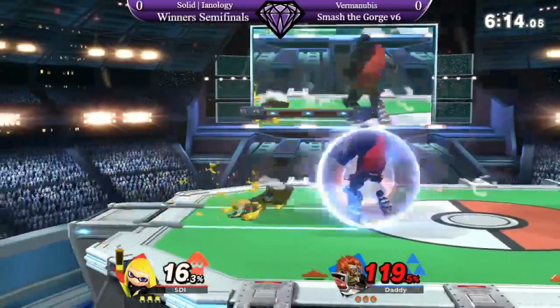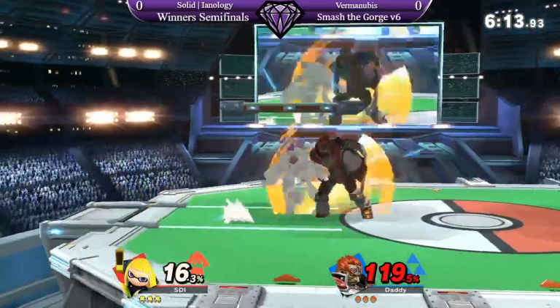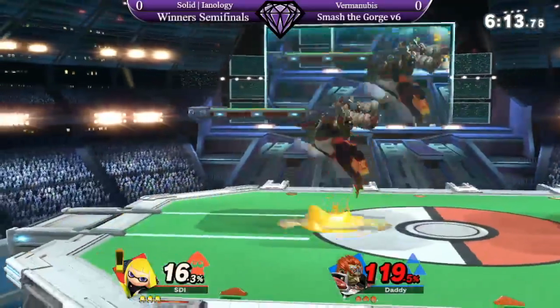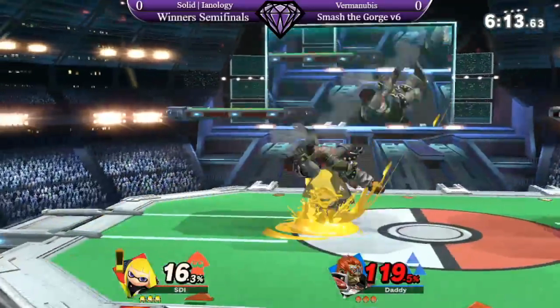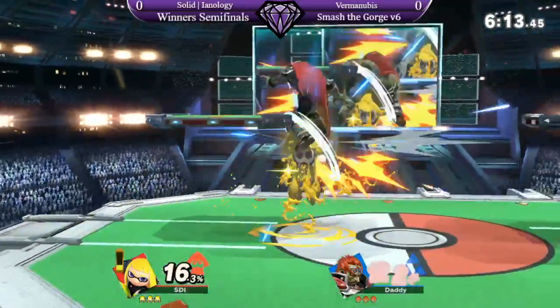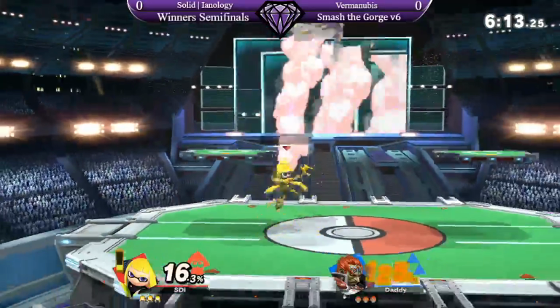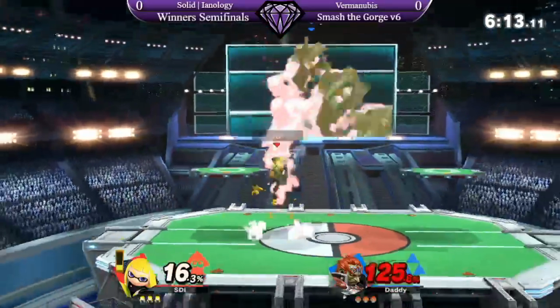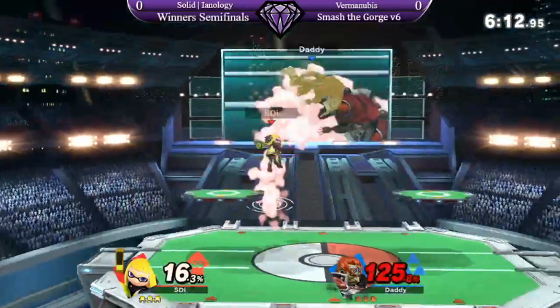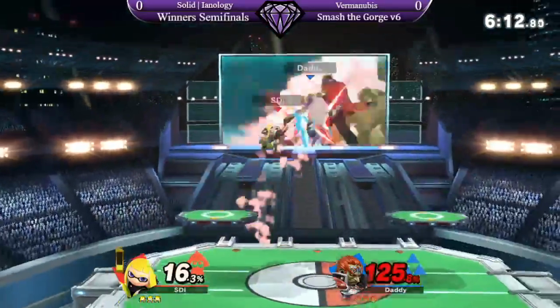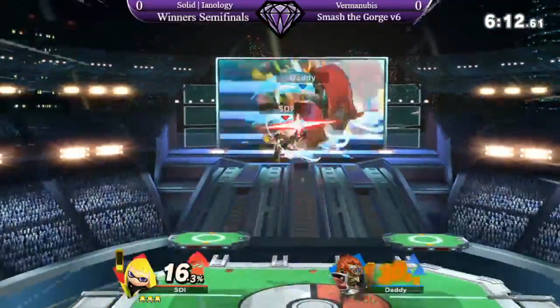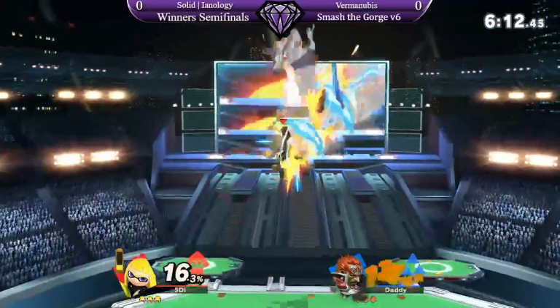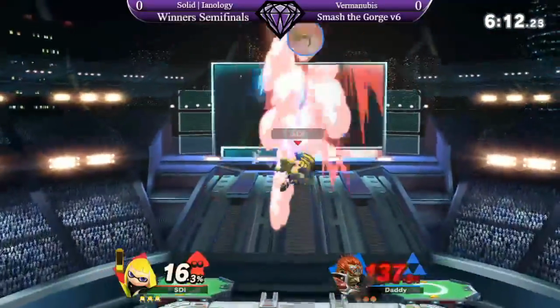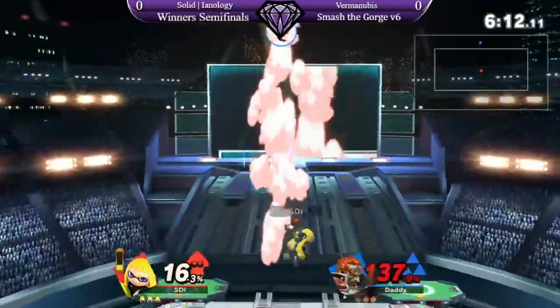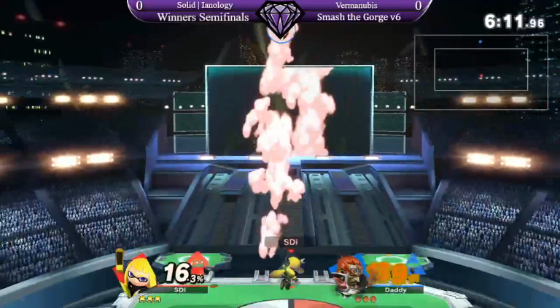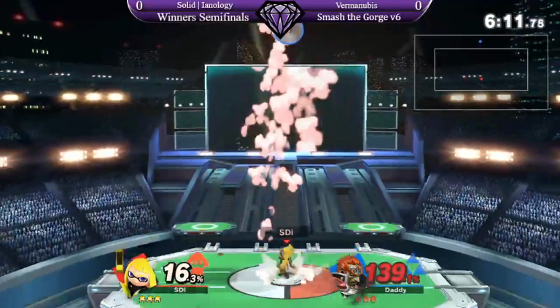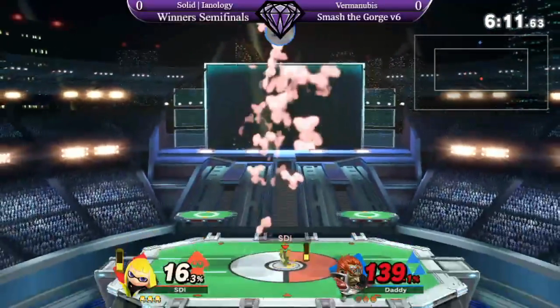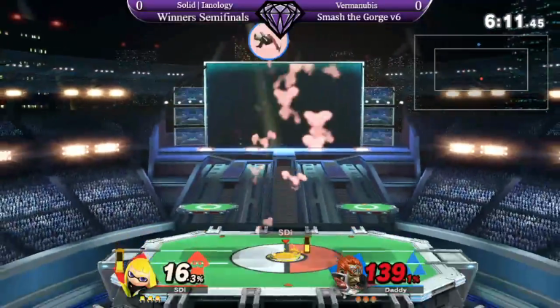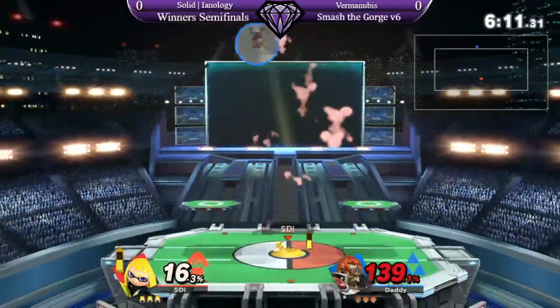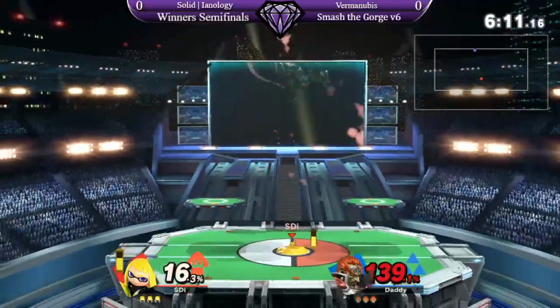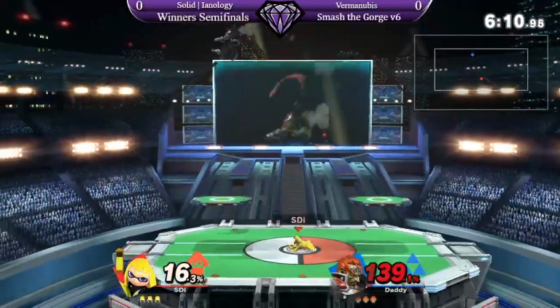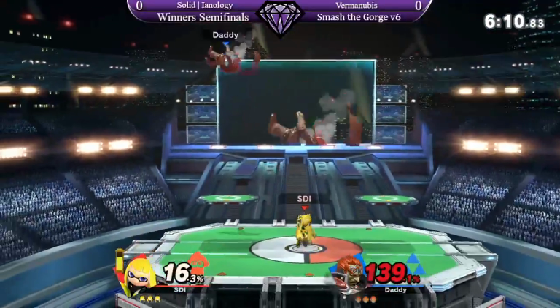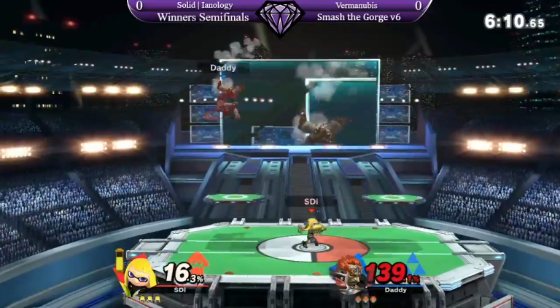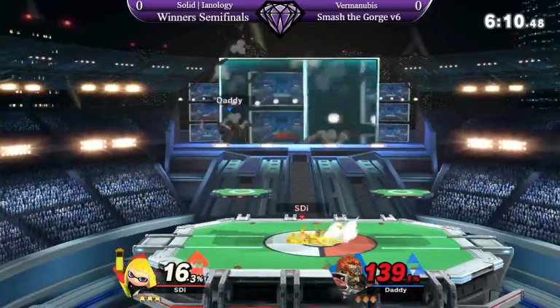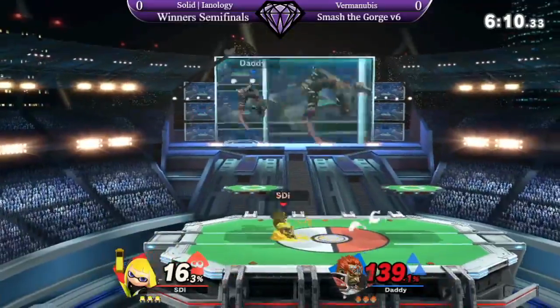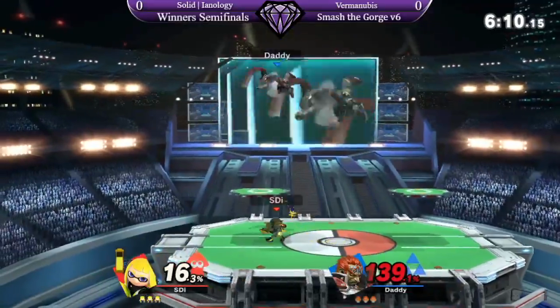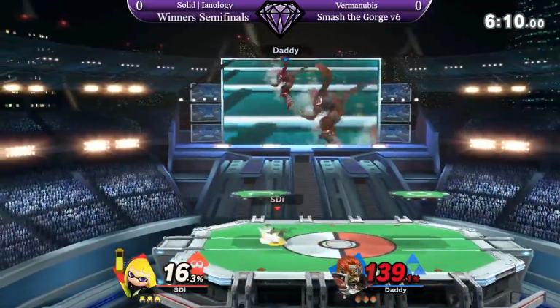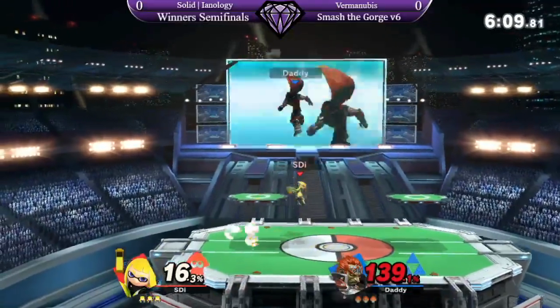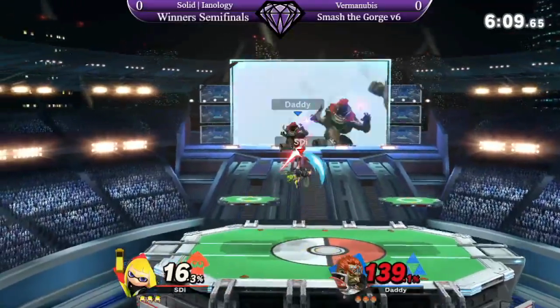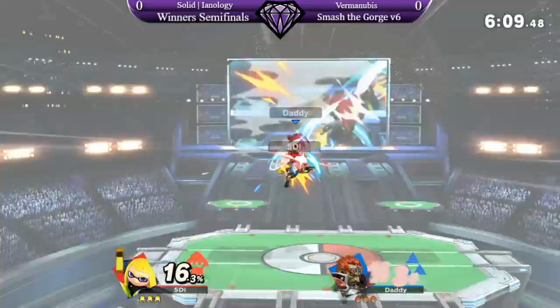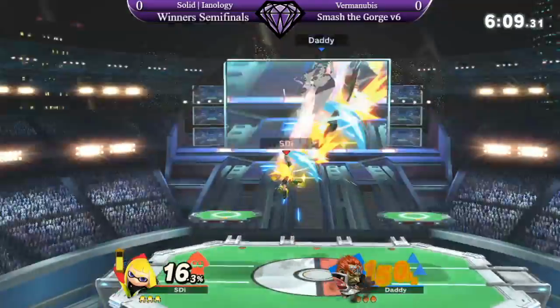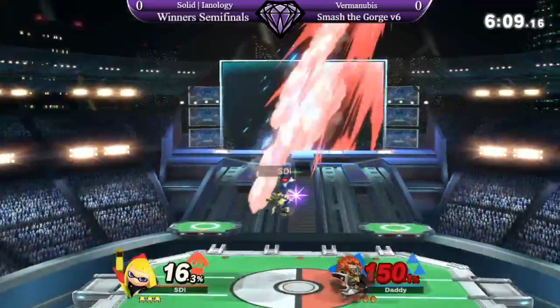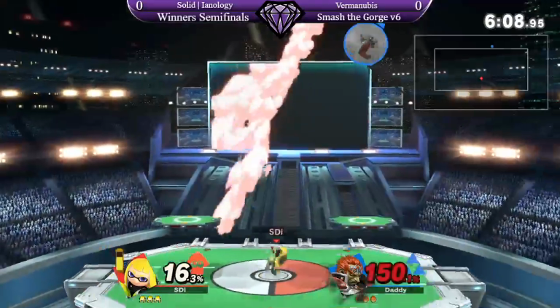And the kill is going to be either from edge guarding or roller, because roller obviously buries him and keeps him down pretty easily compared to him.